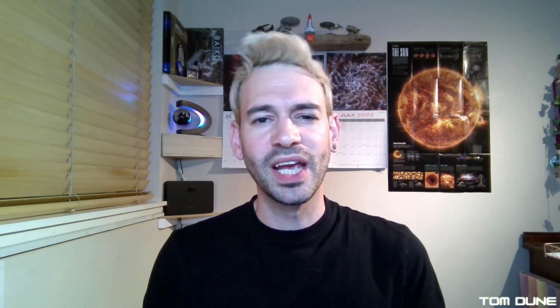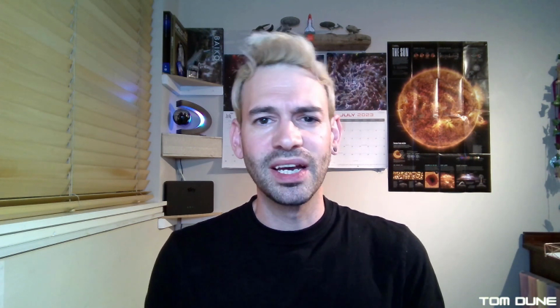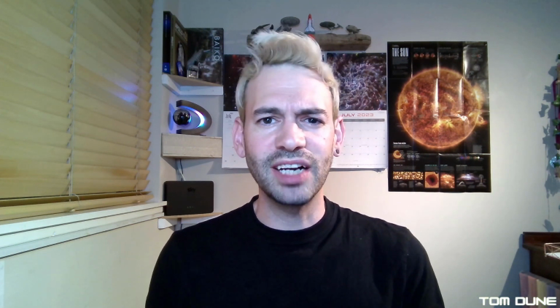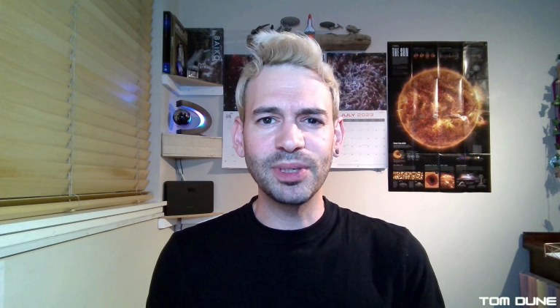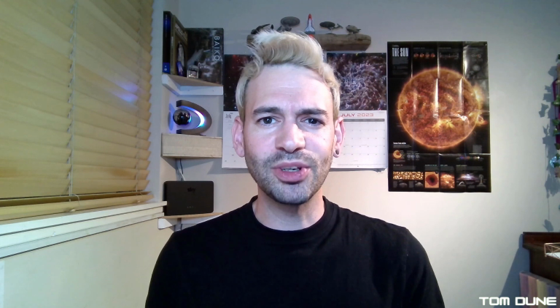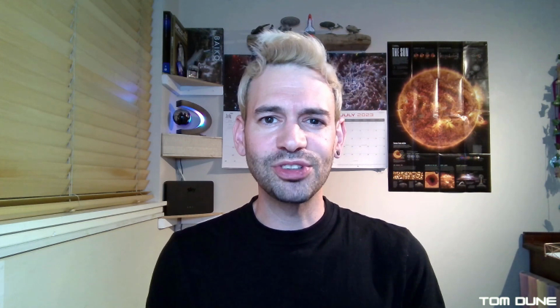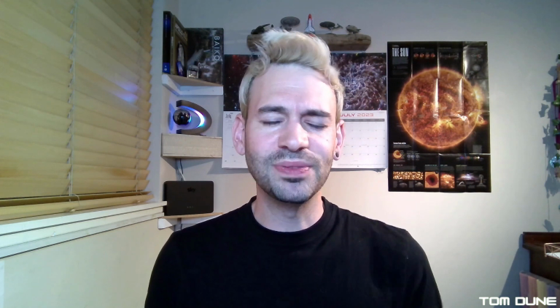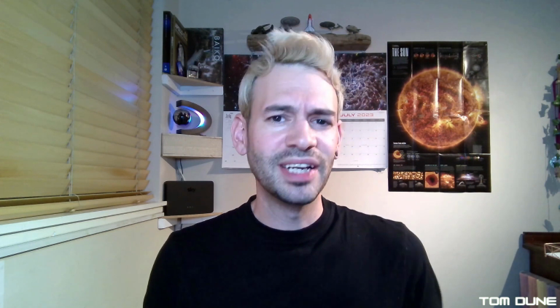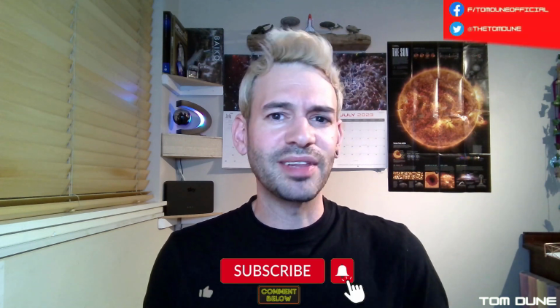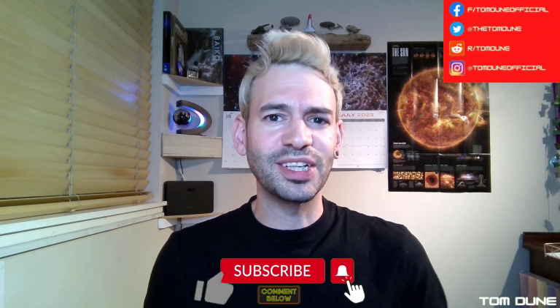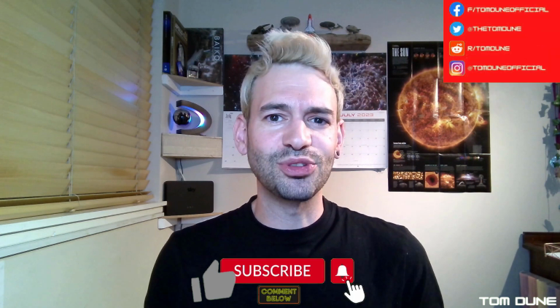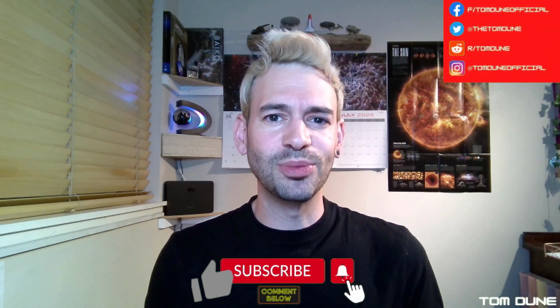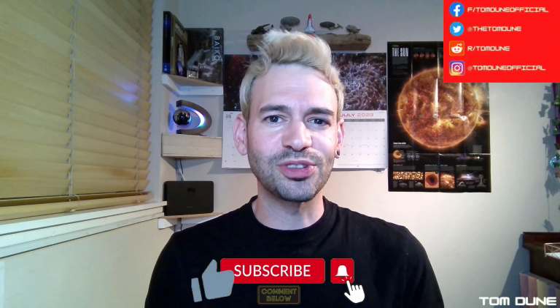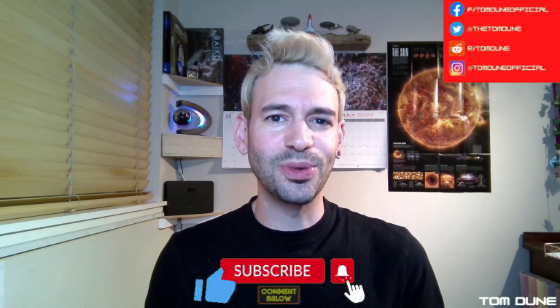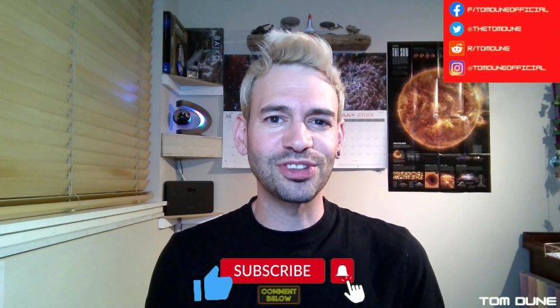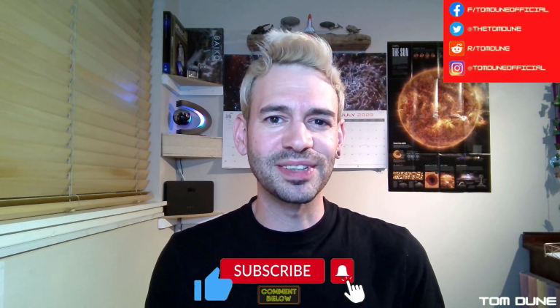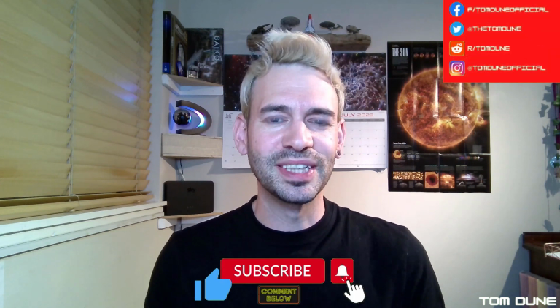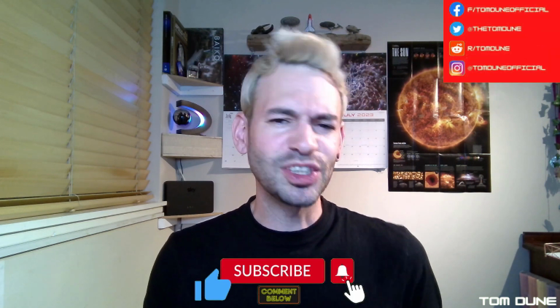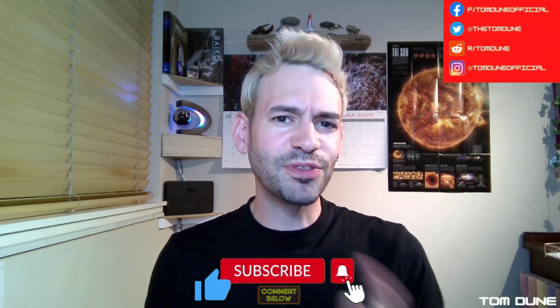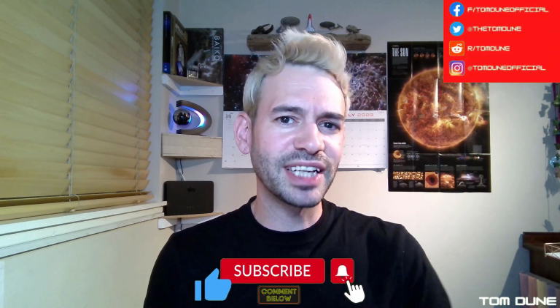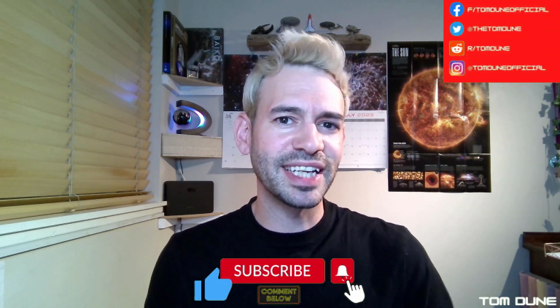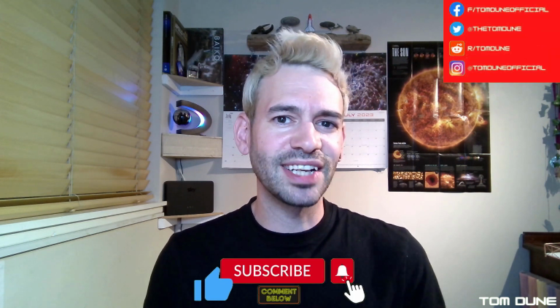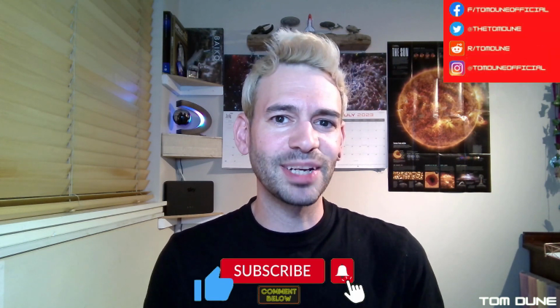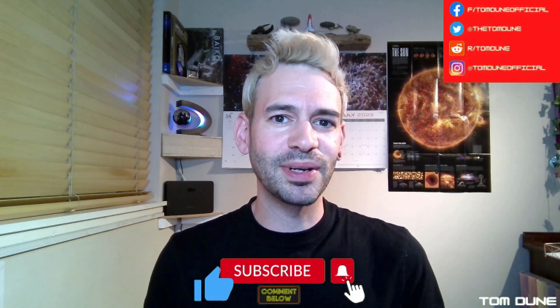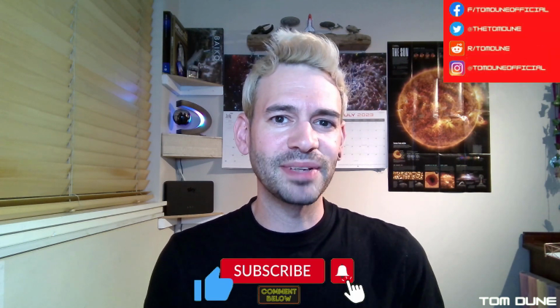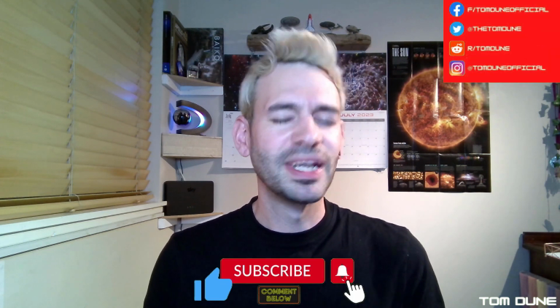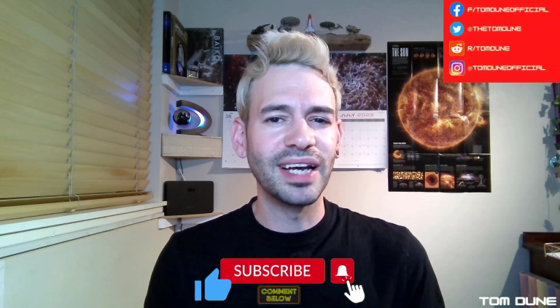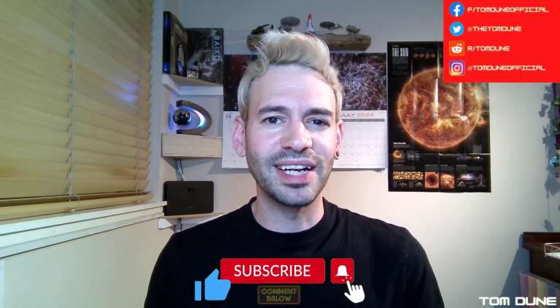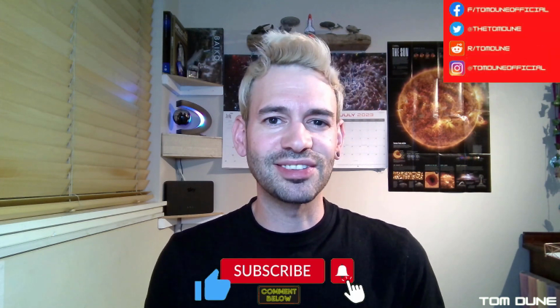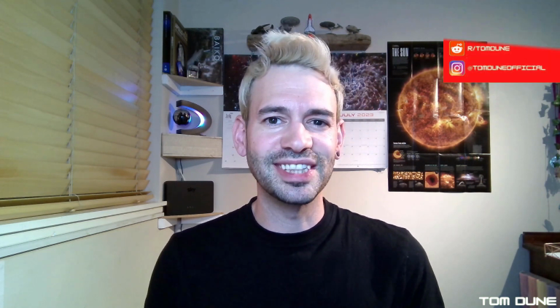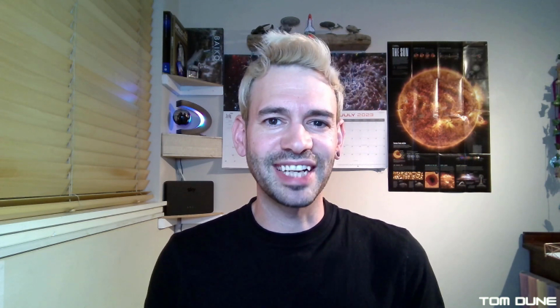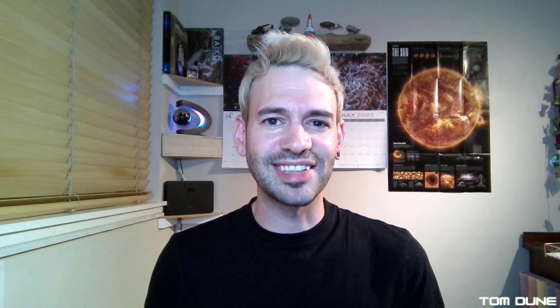I've been Tom June — thank you so much for watching. Don't forget to hit that like button, and I'll see you next time.